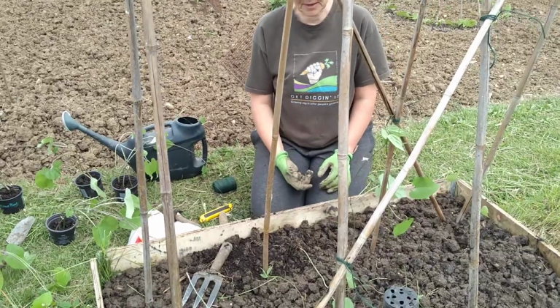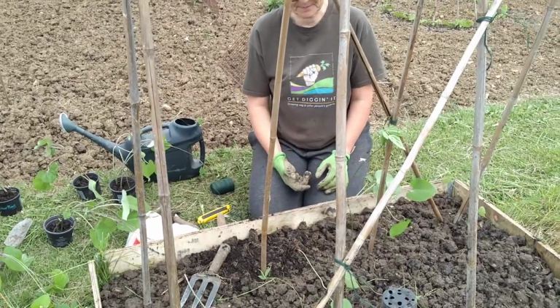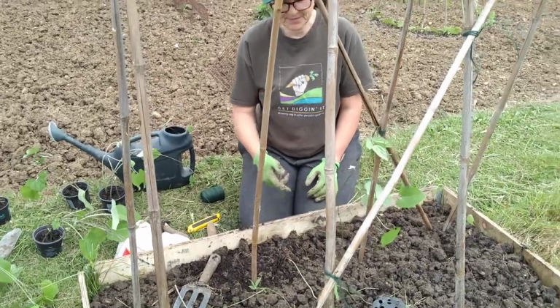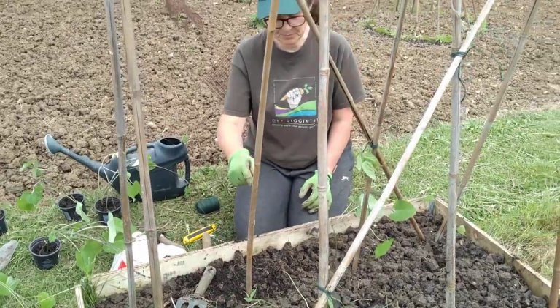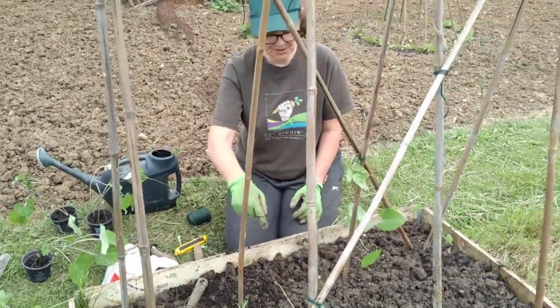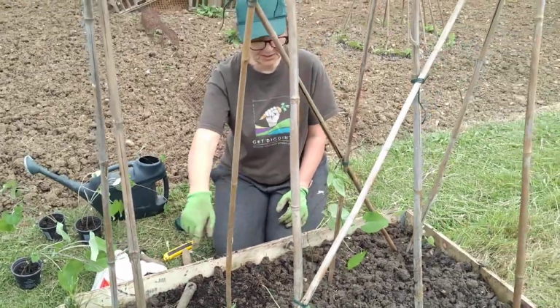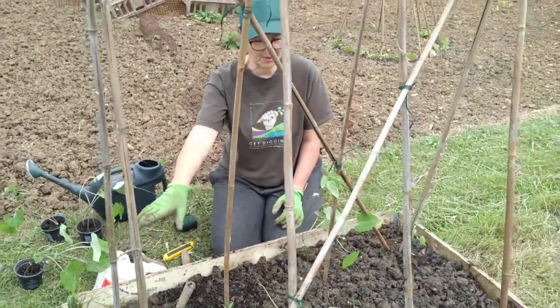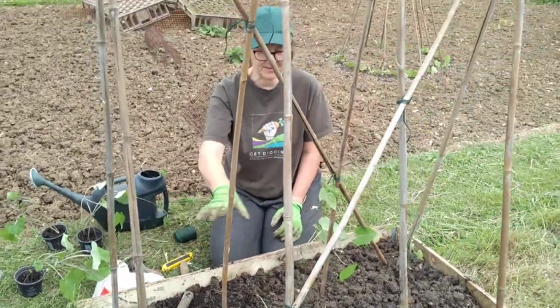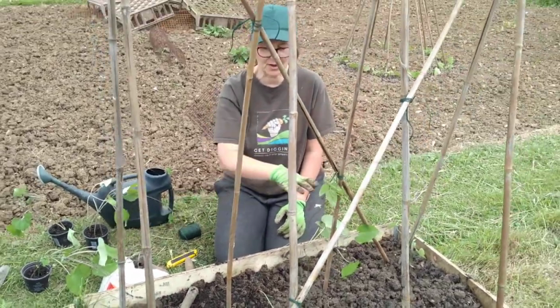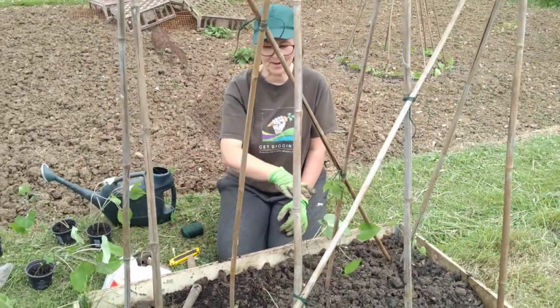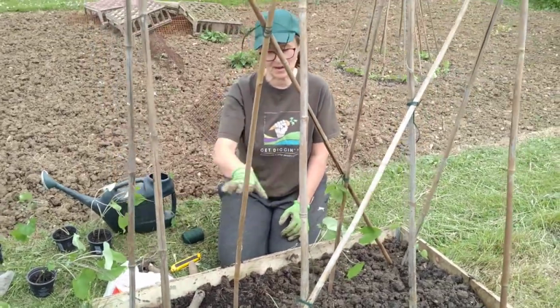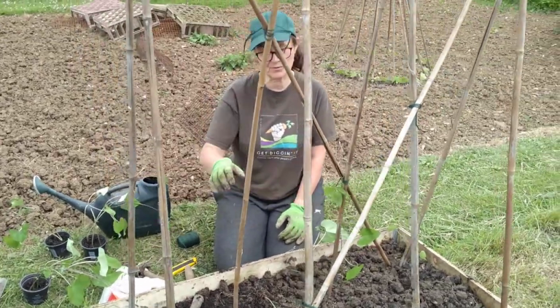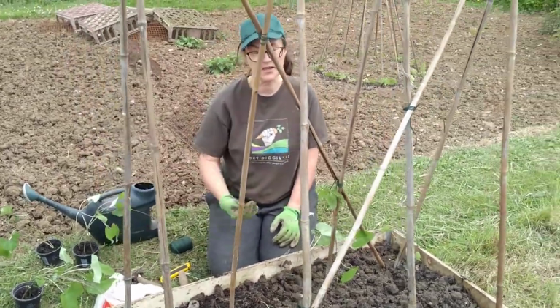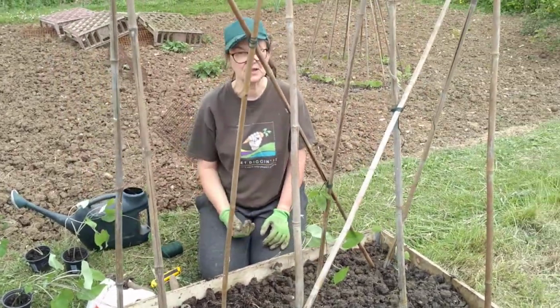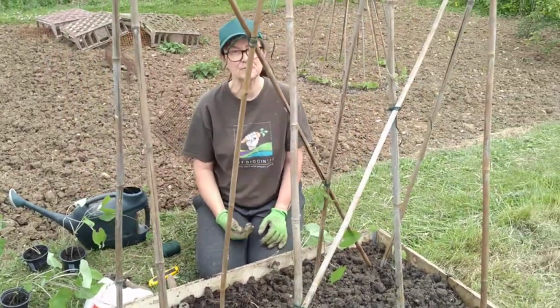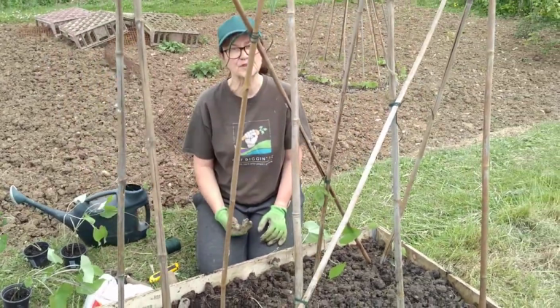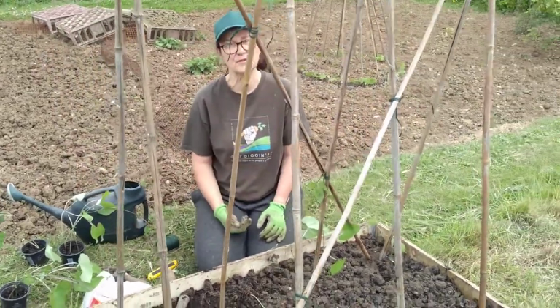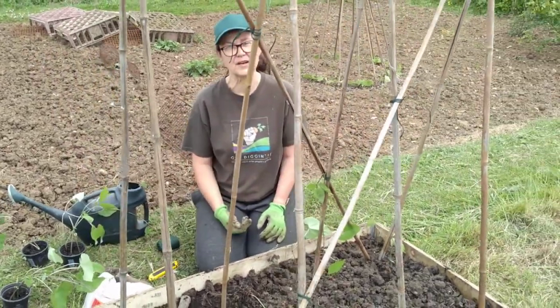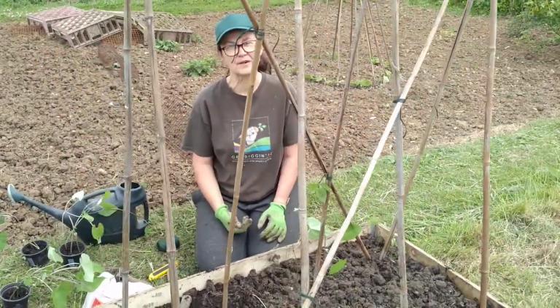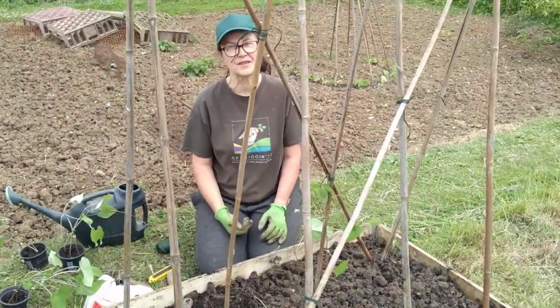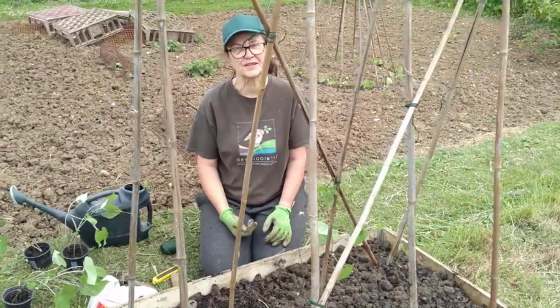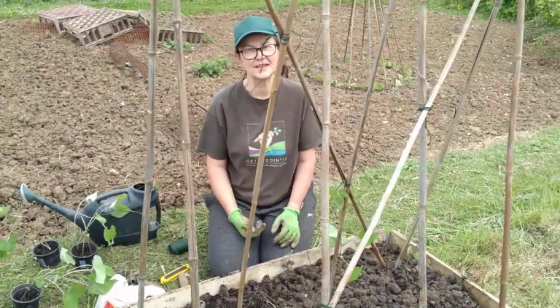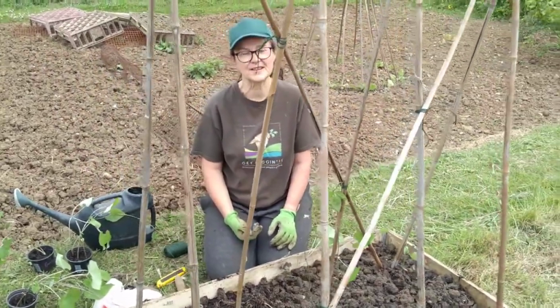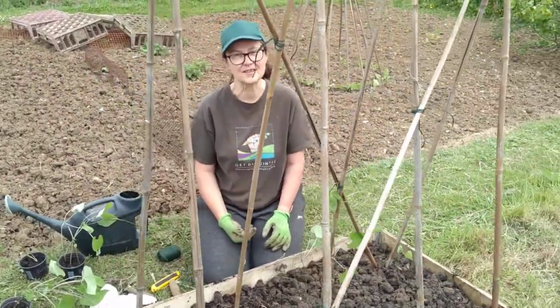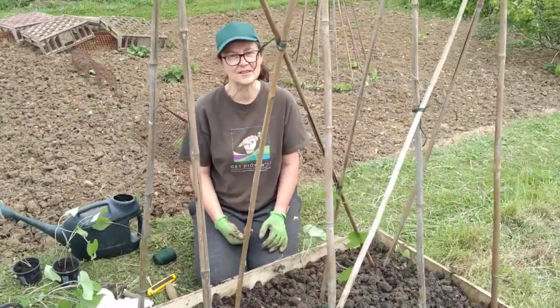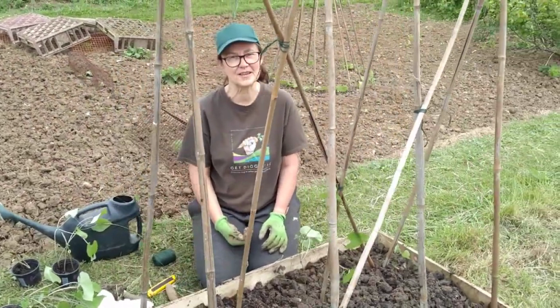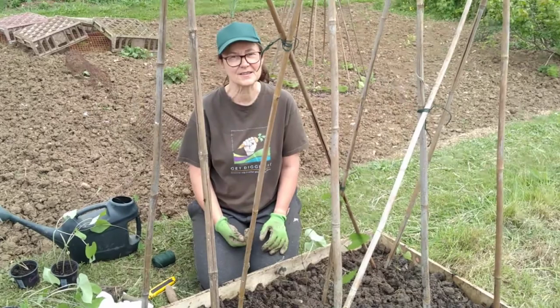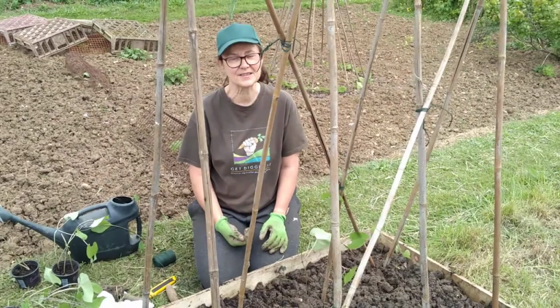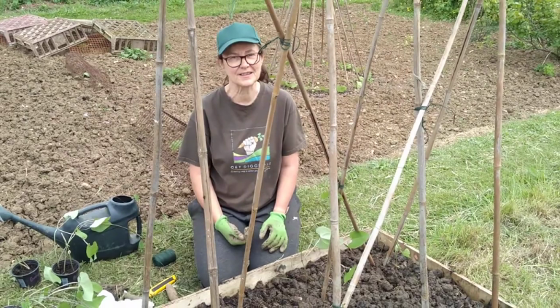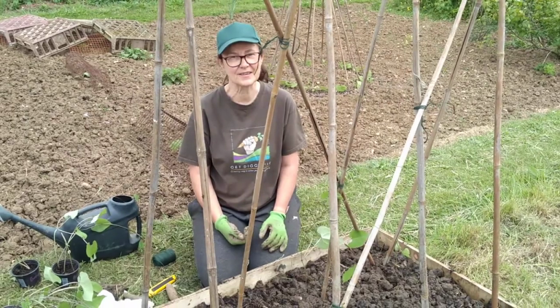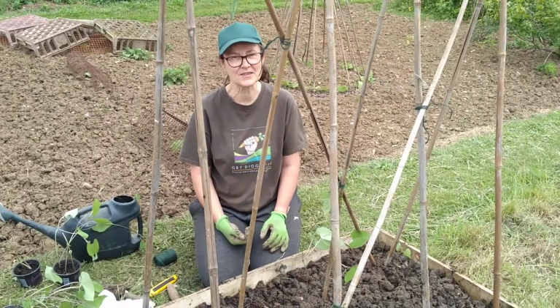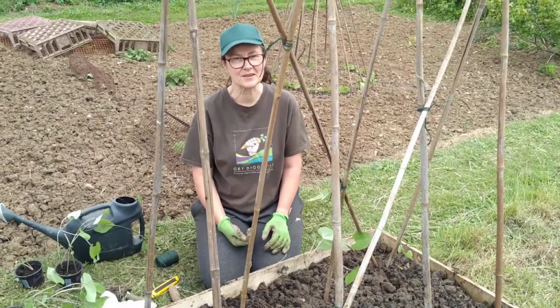So we're just going to plant this whole bed up and we'll take a little shot of it after and show you the end result.